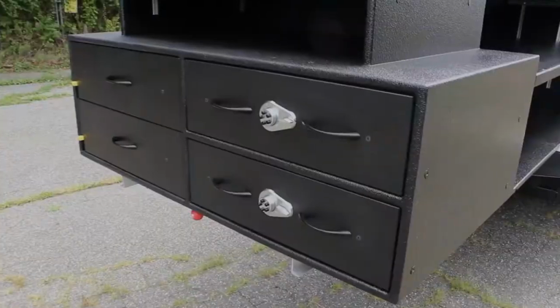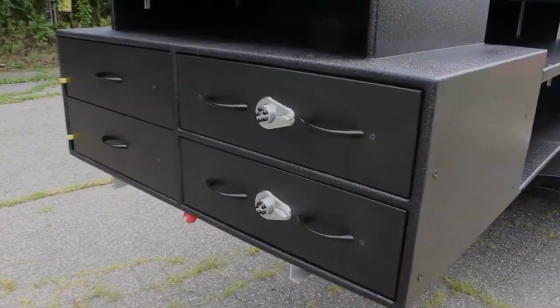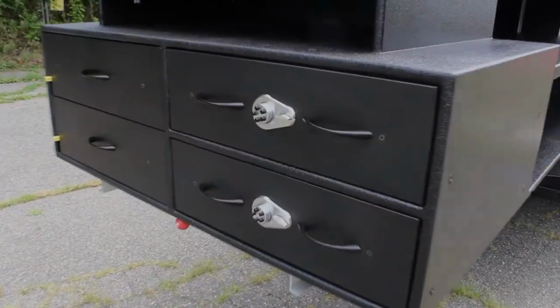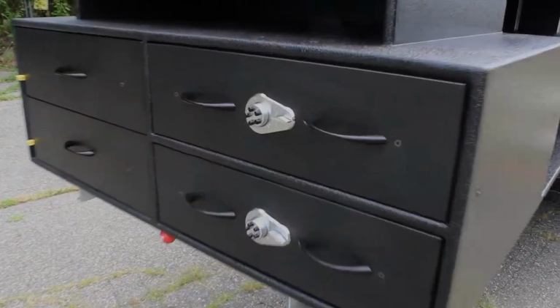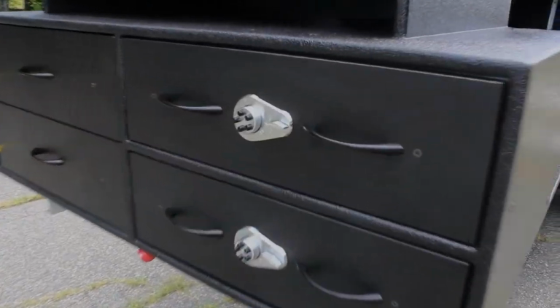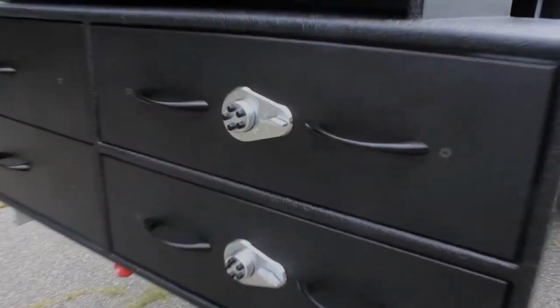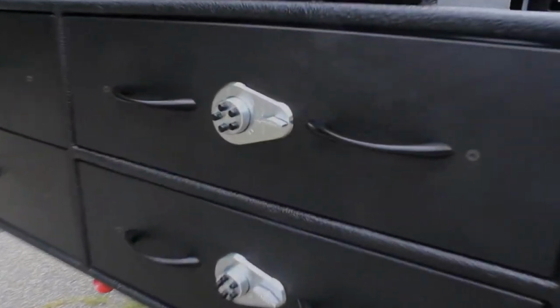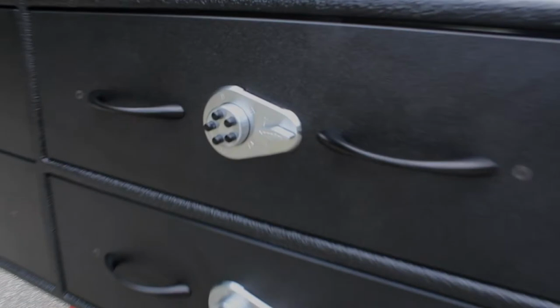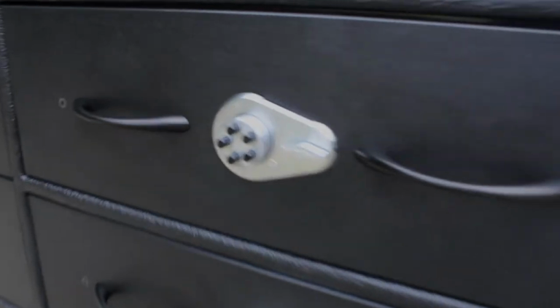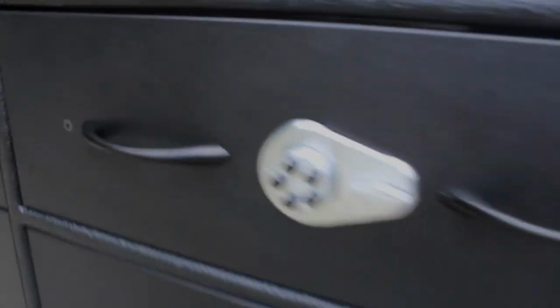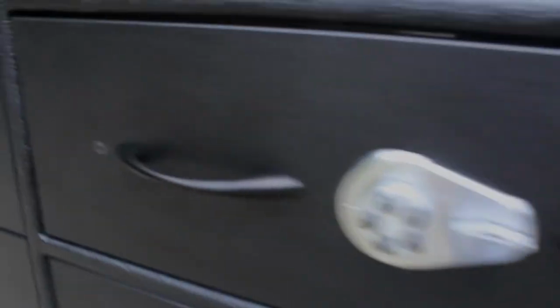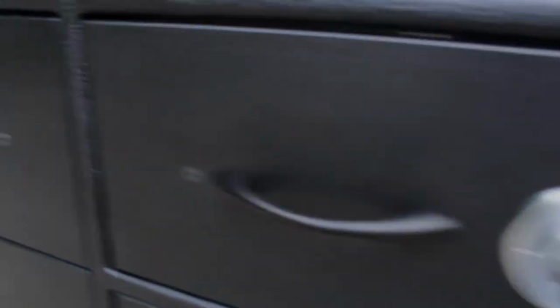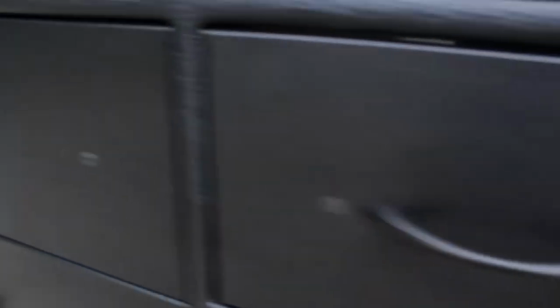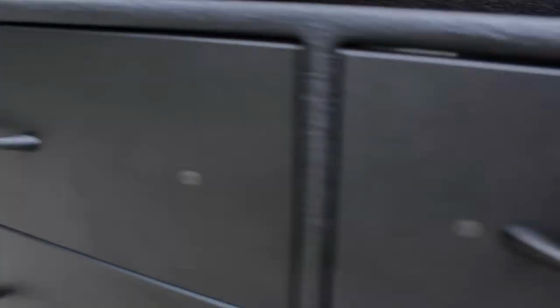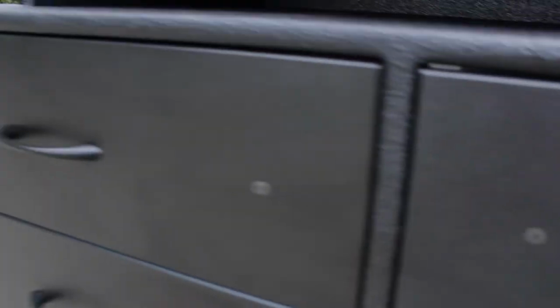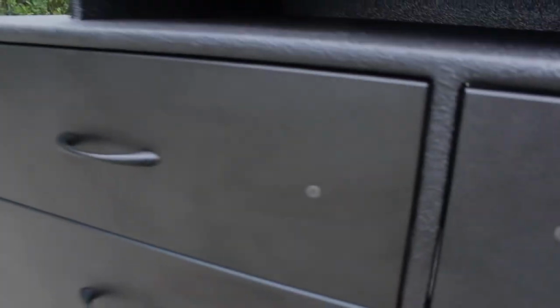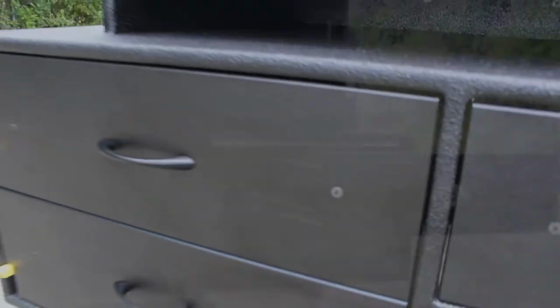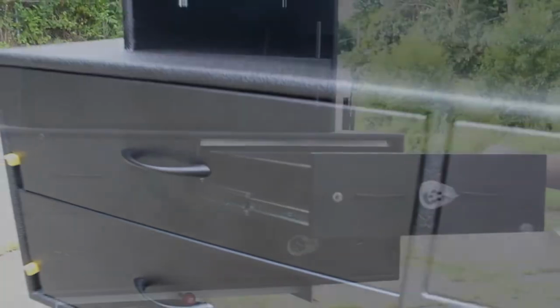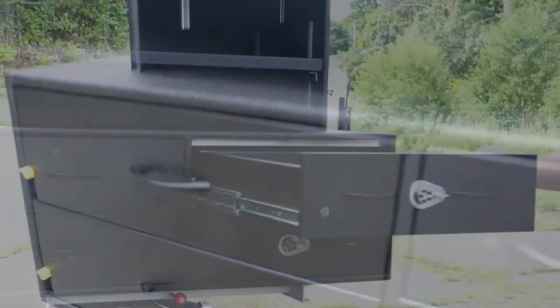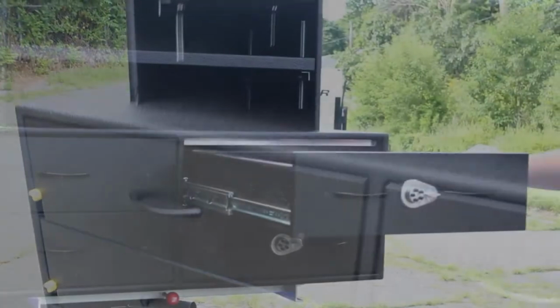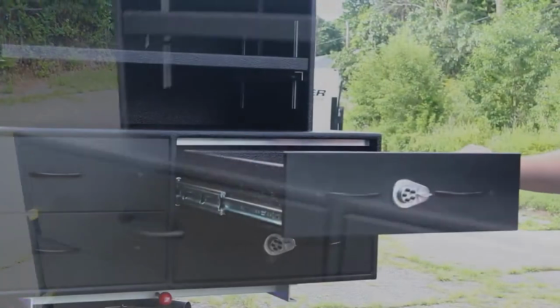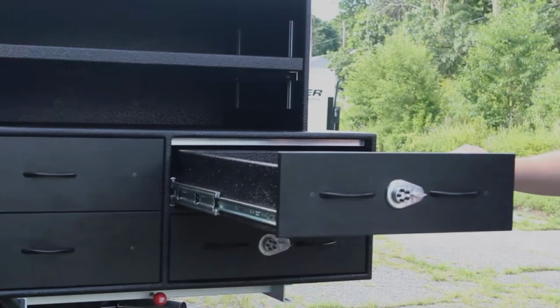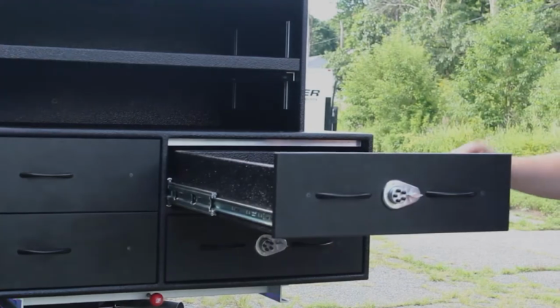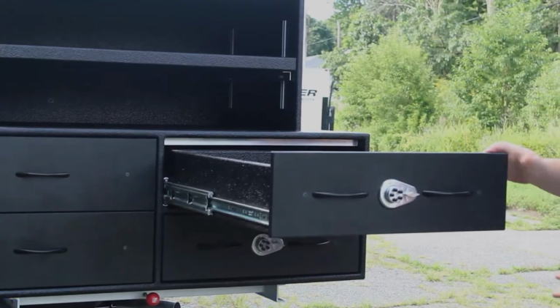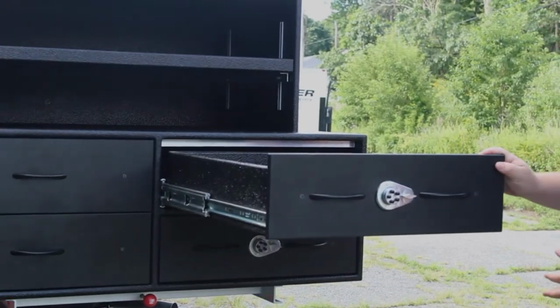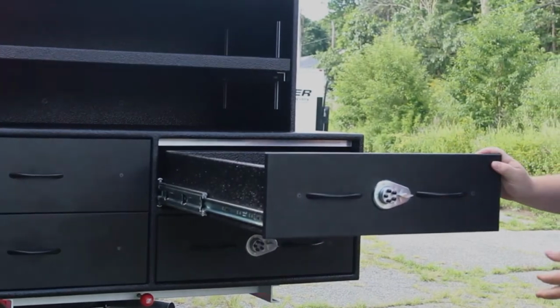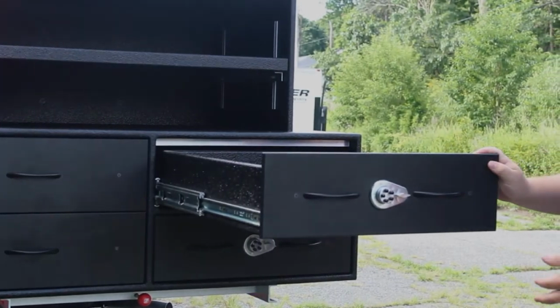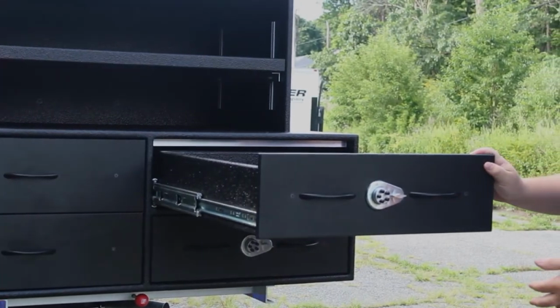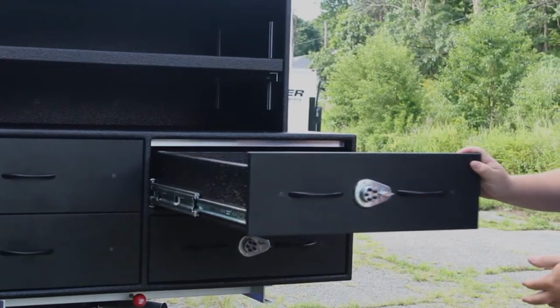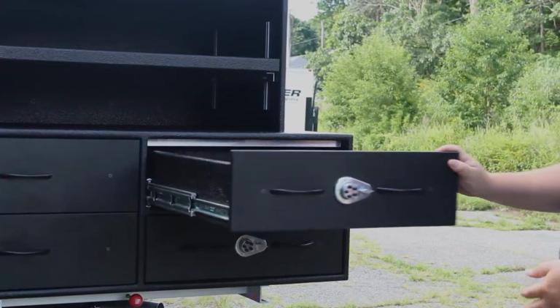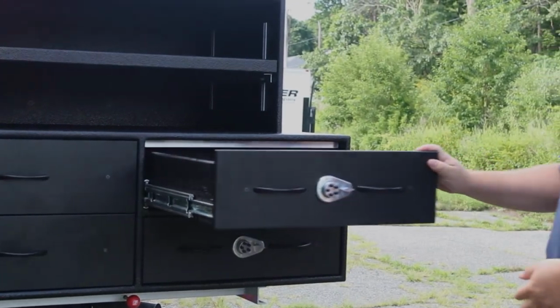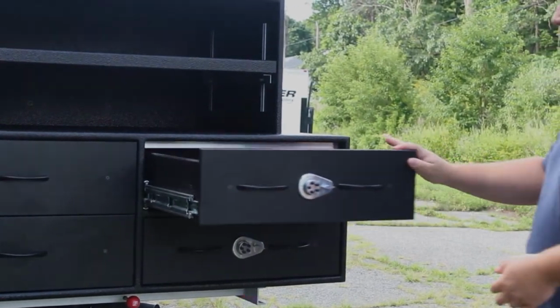On this side we have two locking compartments so they can lock up evidence or anything else that they may want to keep secure in the vehicle.